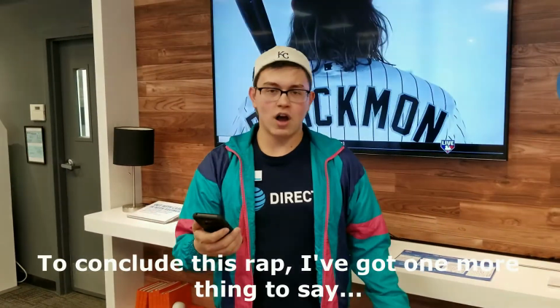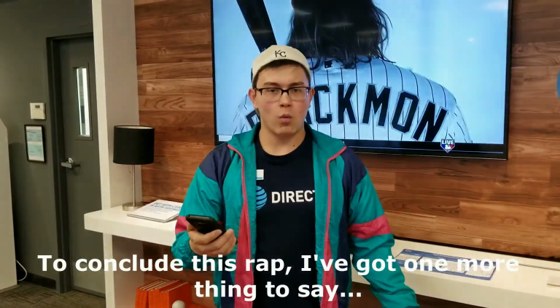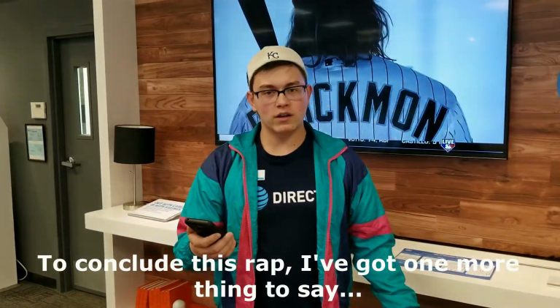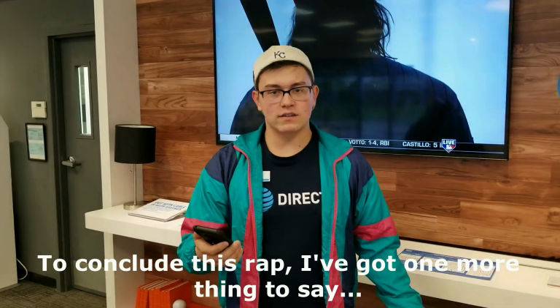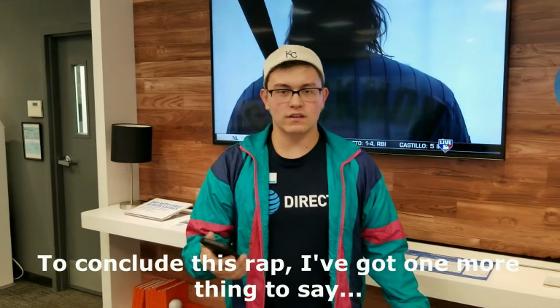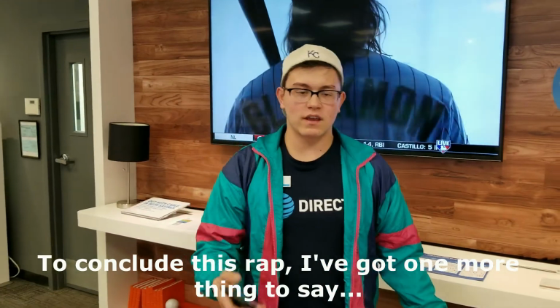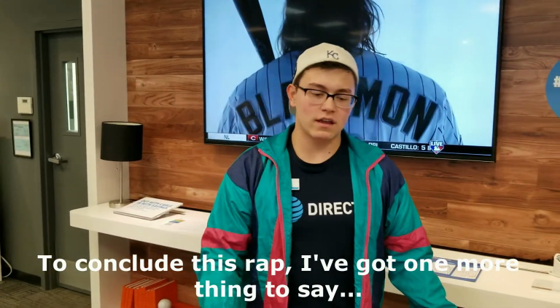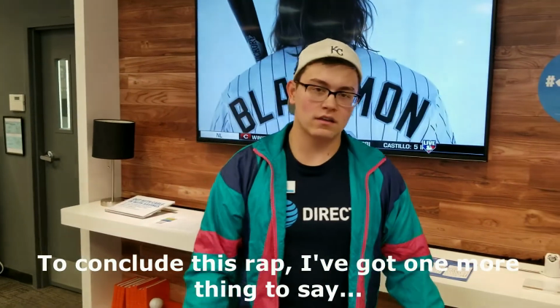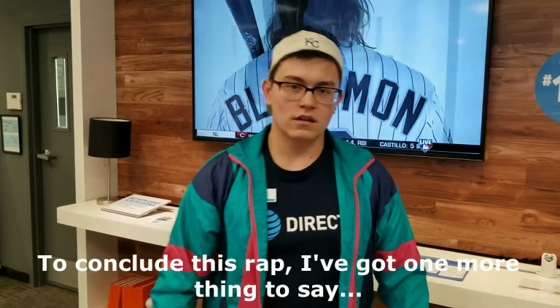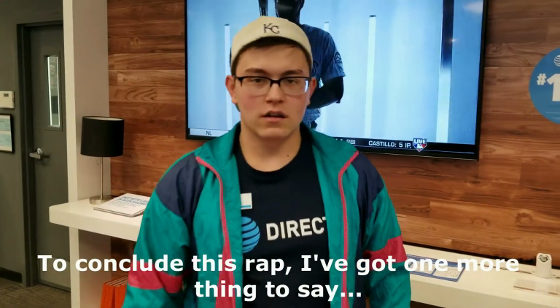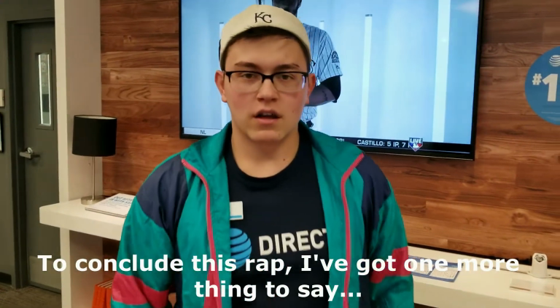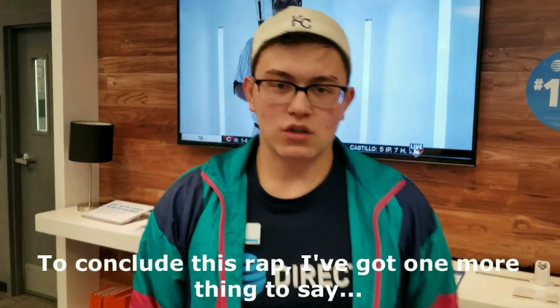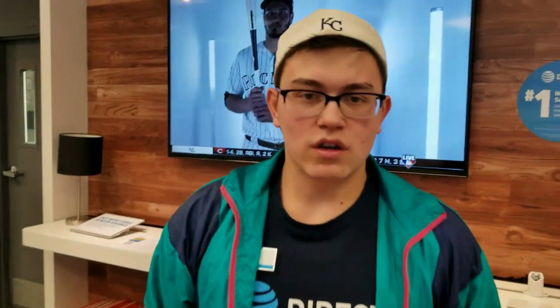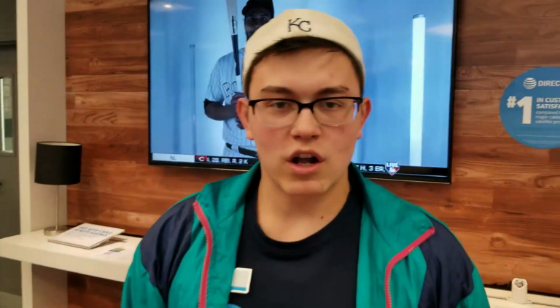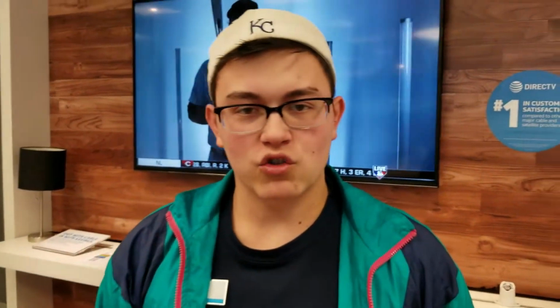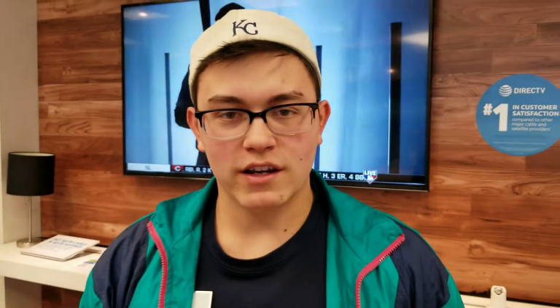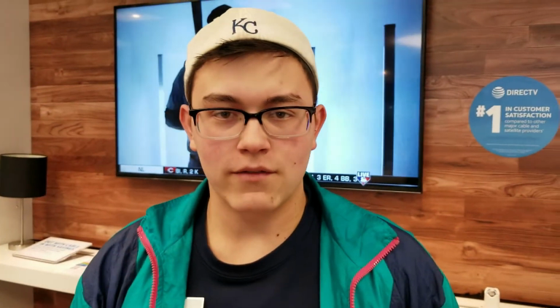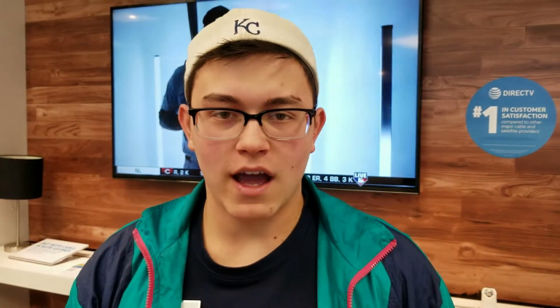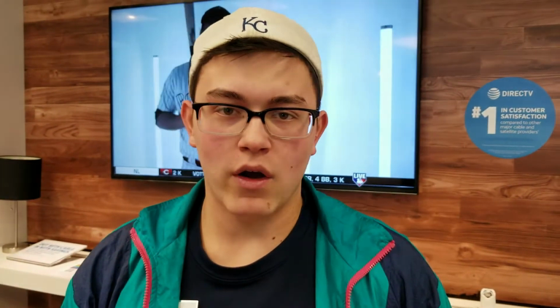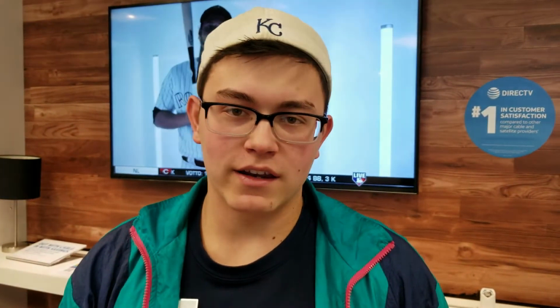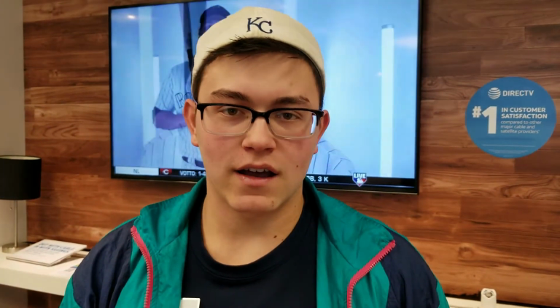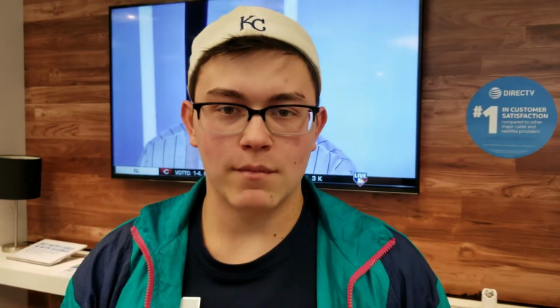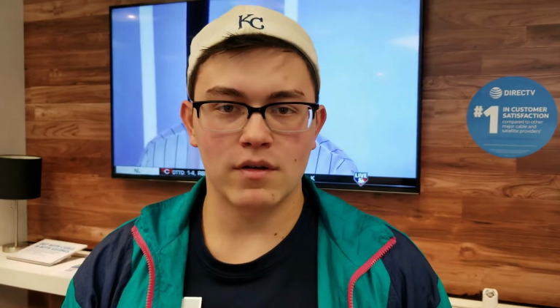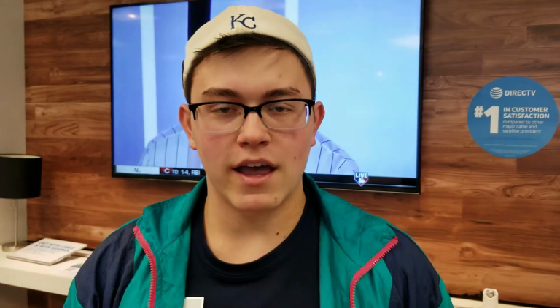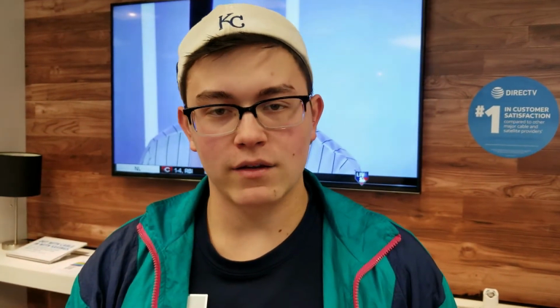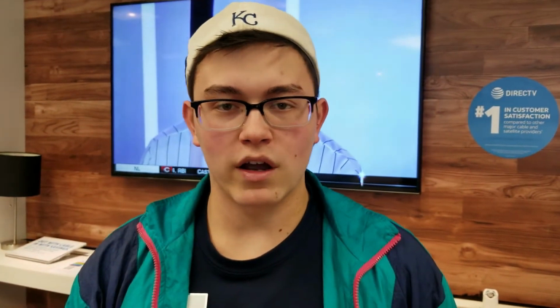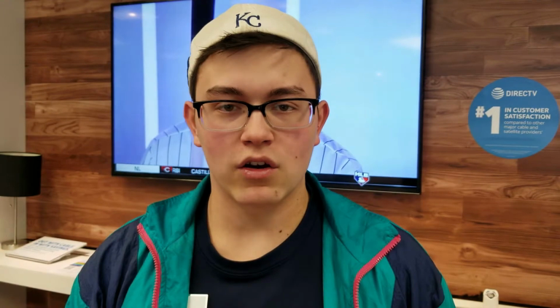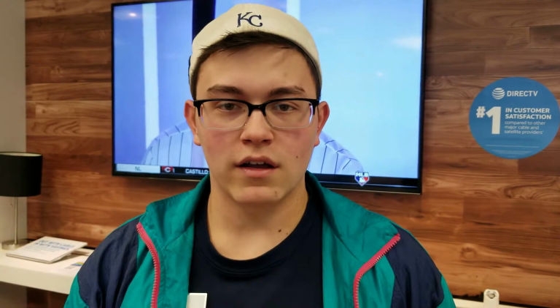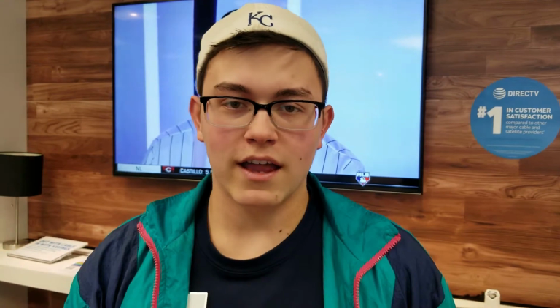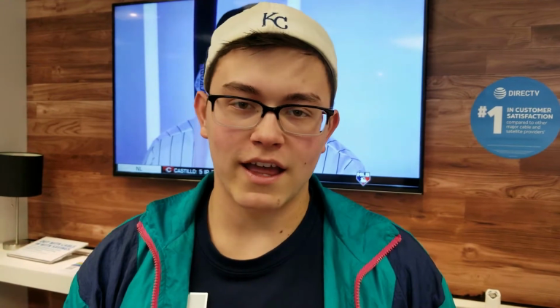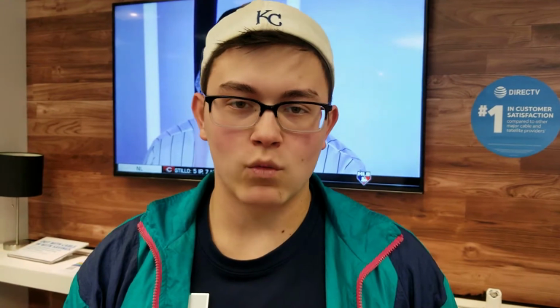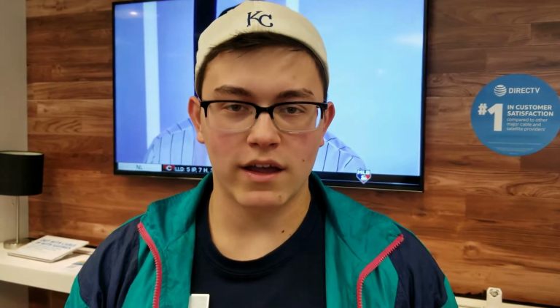To conclude this rap, I've got one more thing to say. You can watch DirecTV Now anytime, anywhere, and any way.